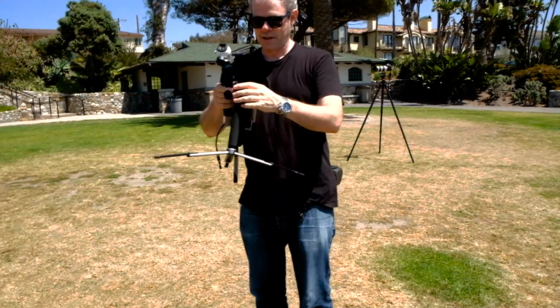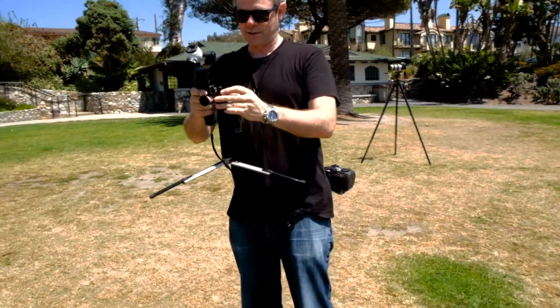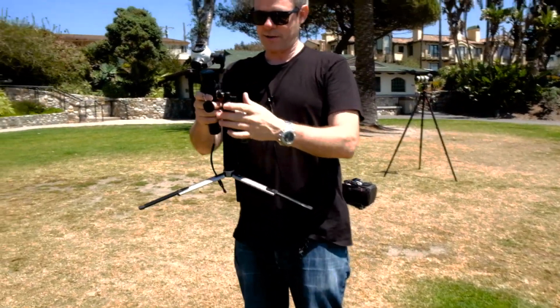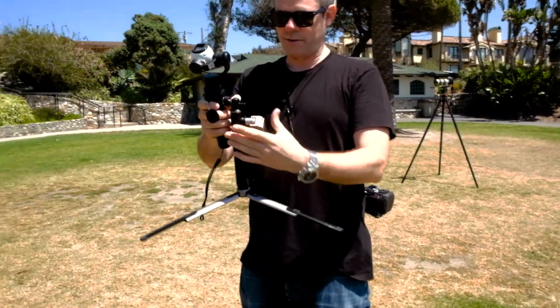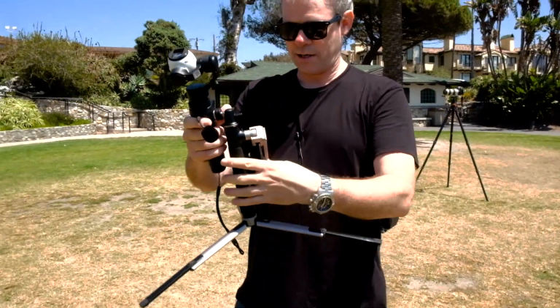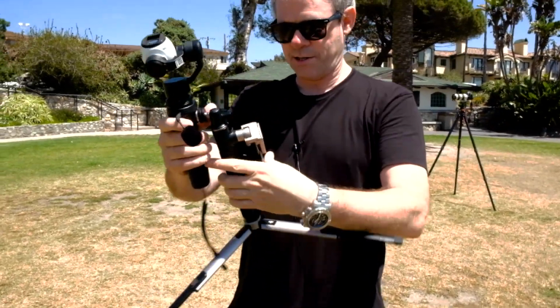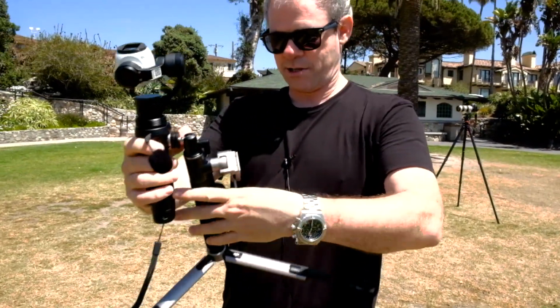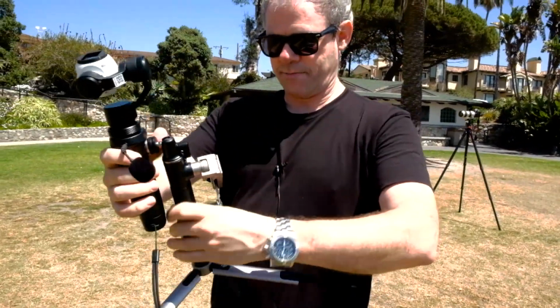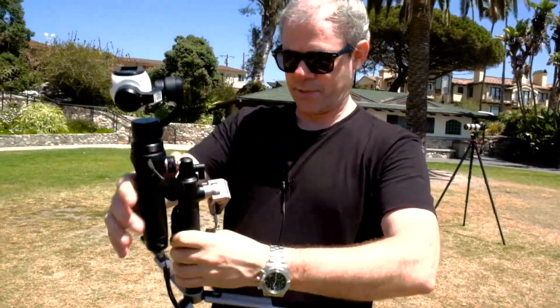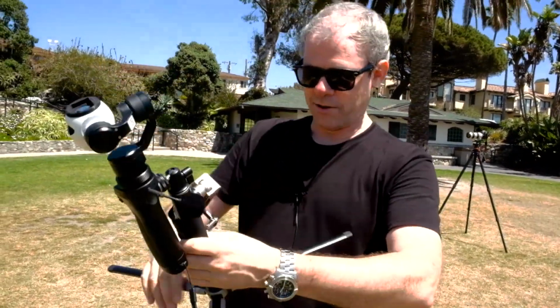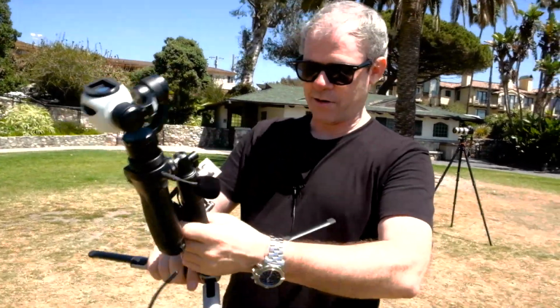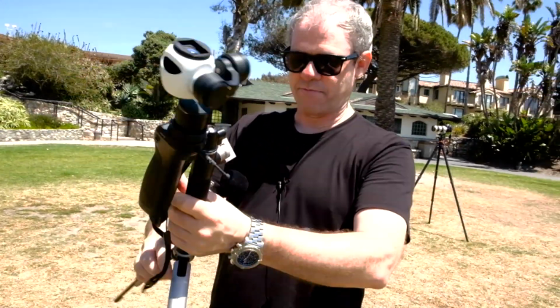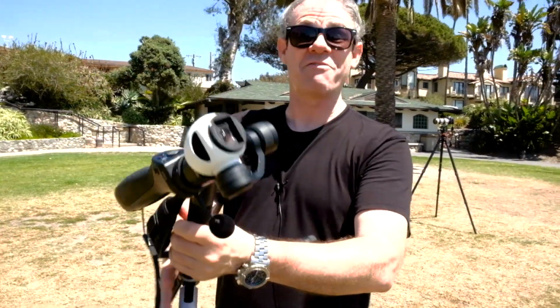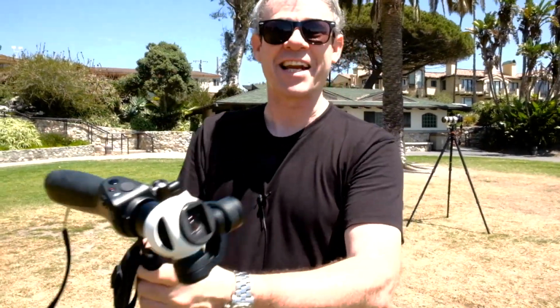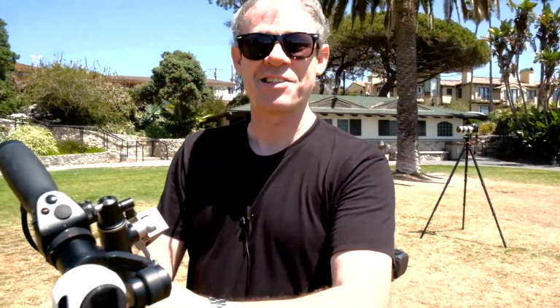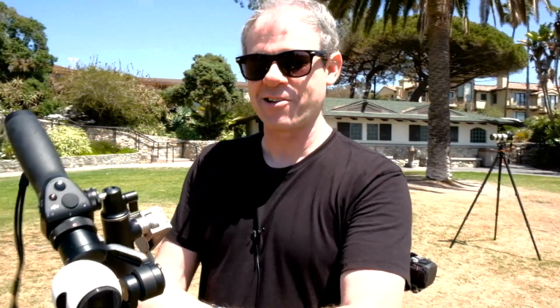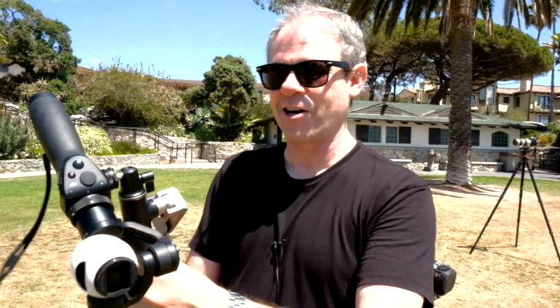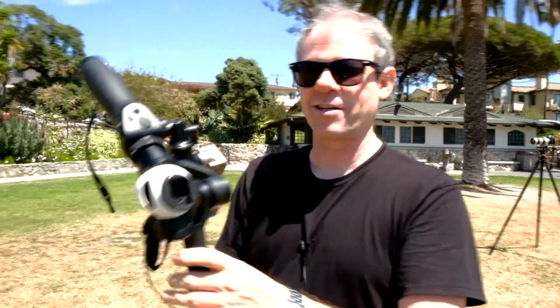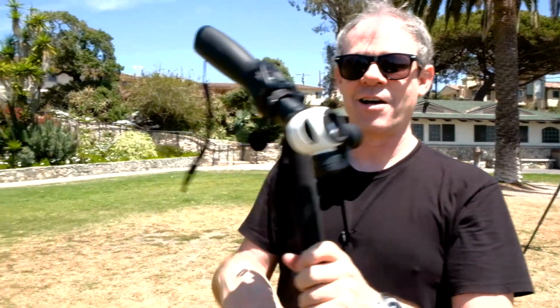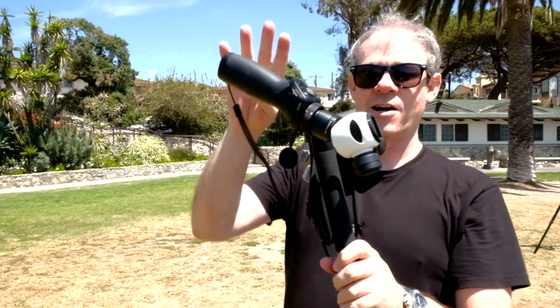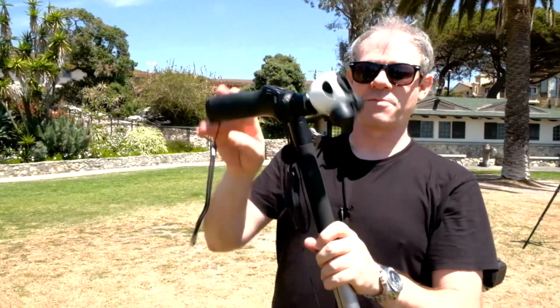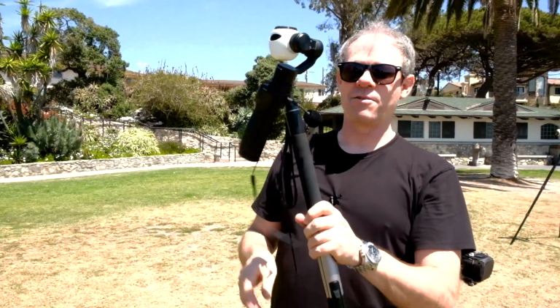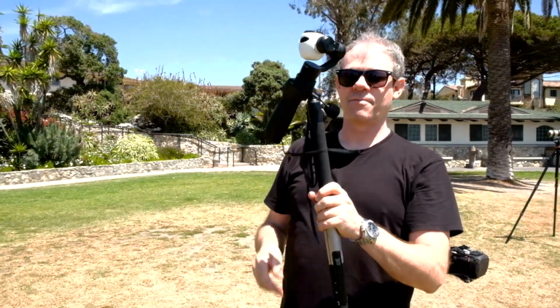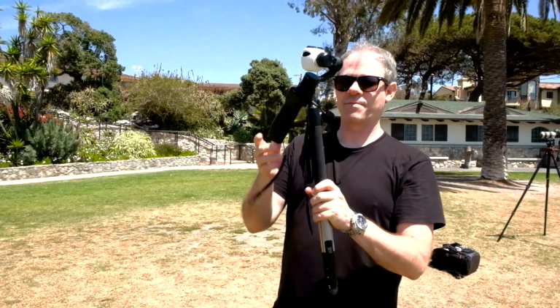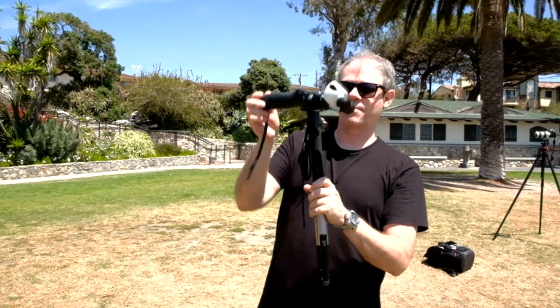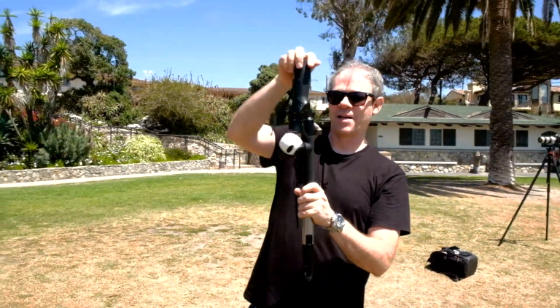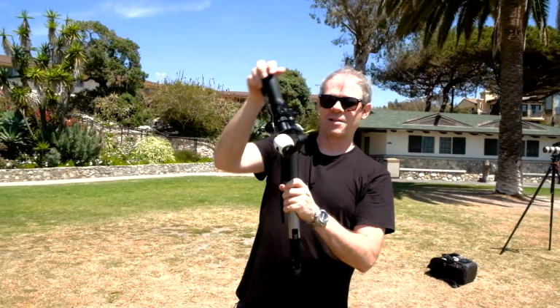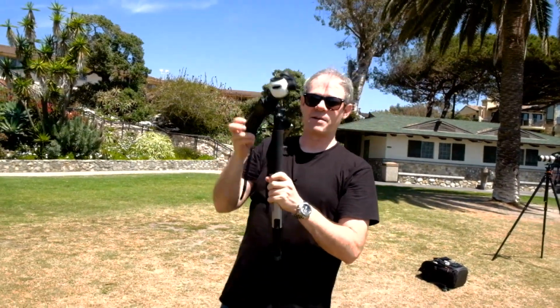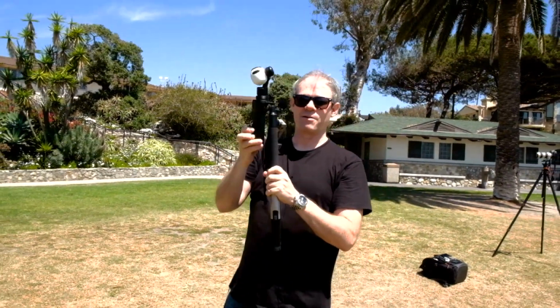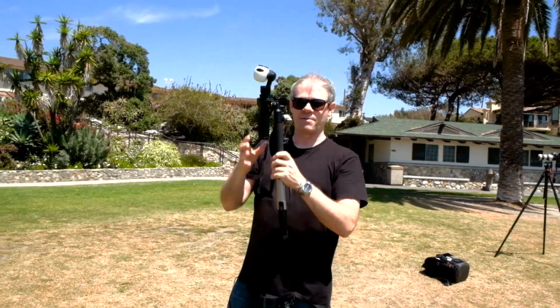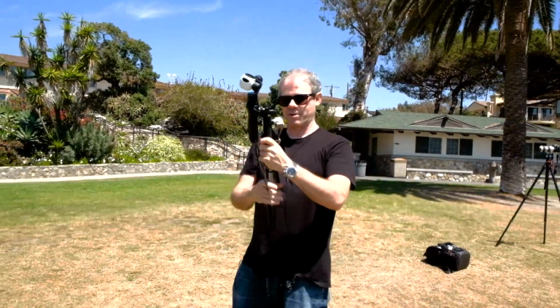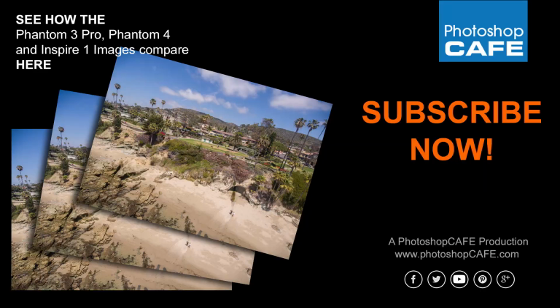So, ladies and gentlemen, due to me forgetting to turn on the Osmo, there will be no Osmo footage today.